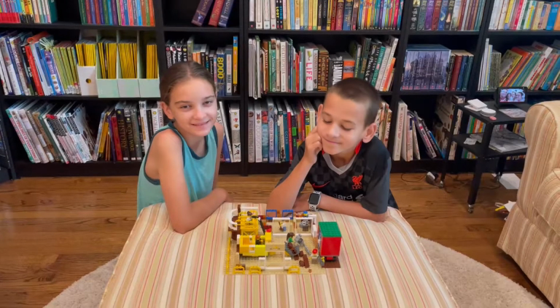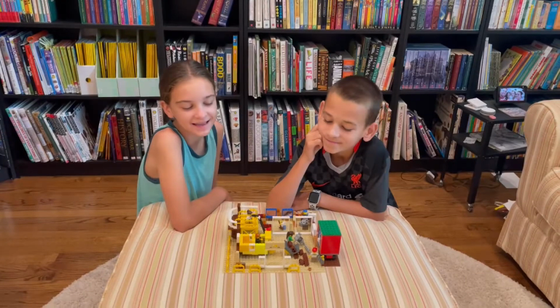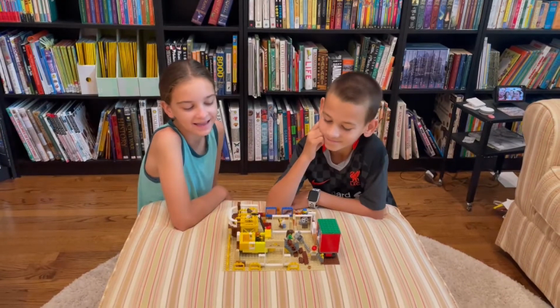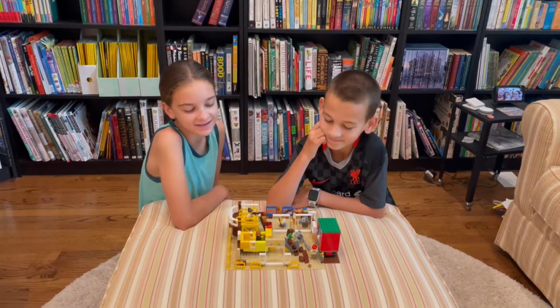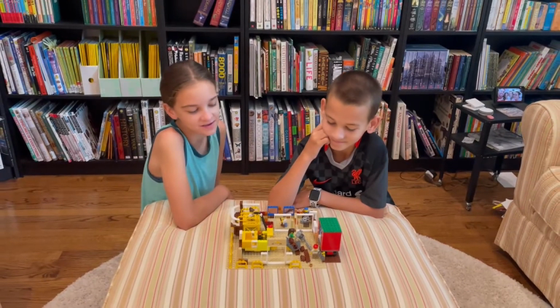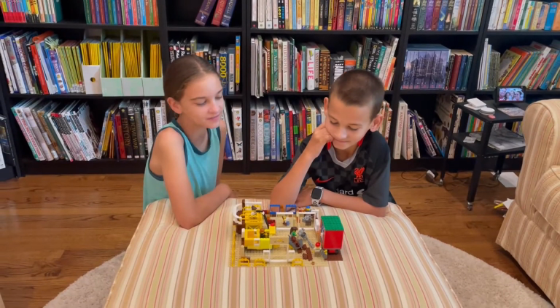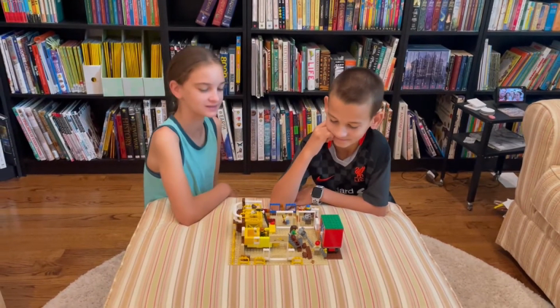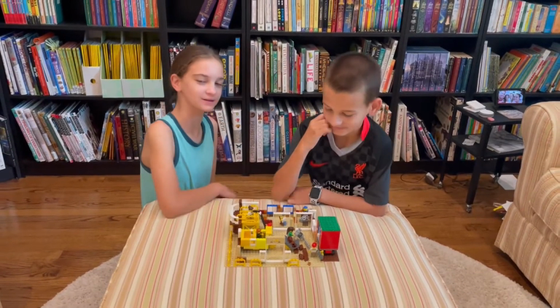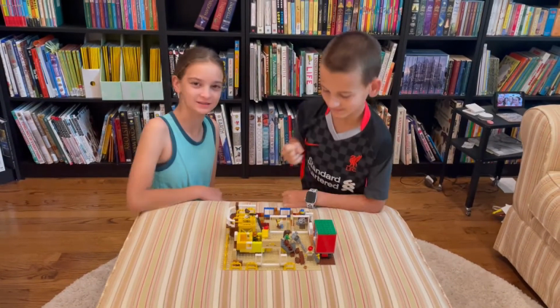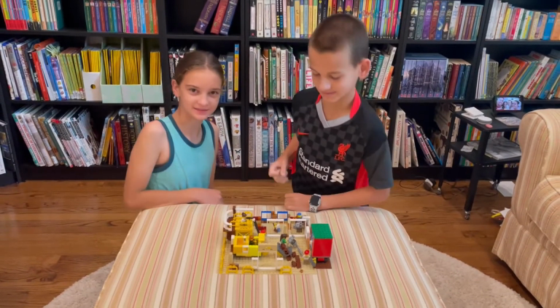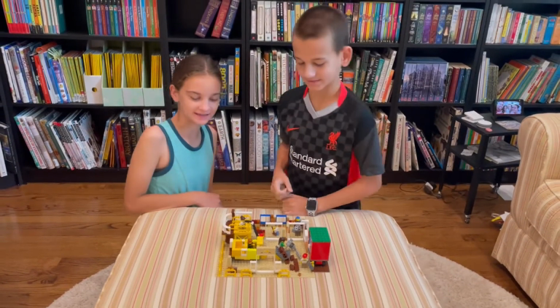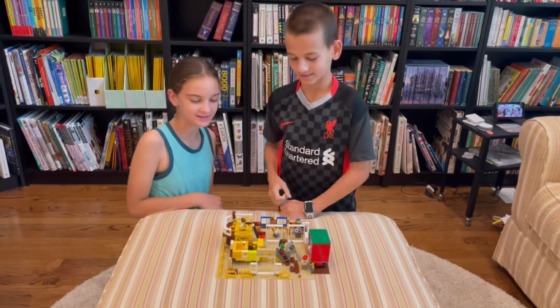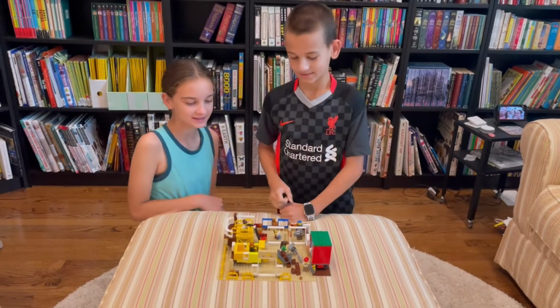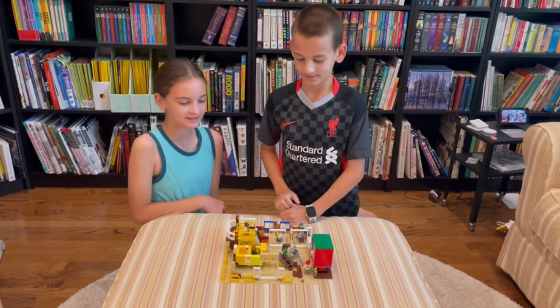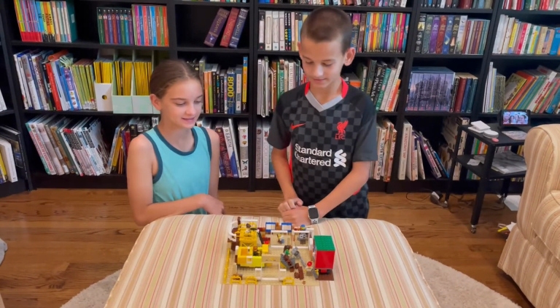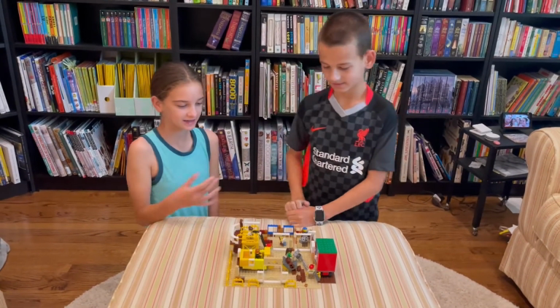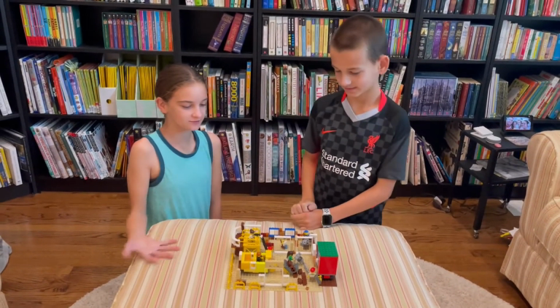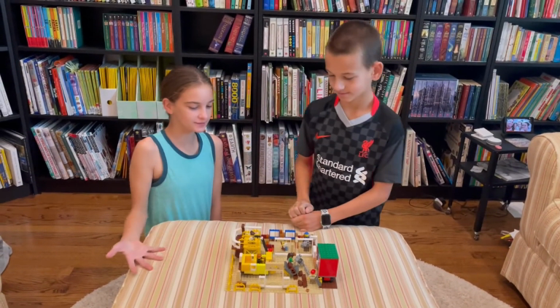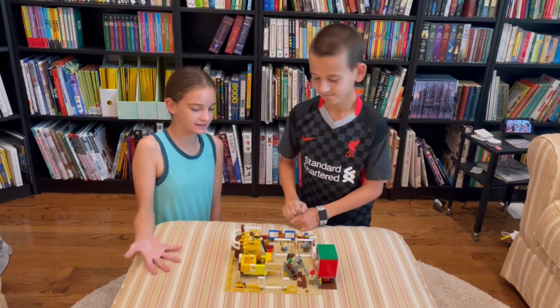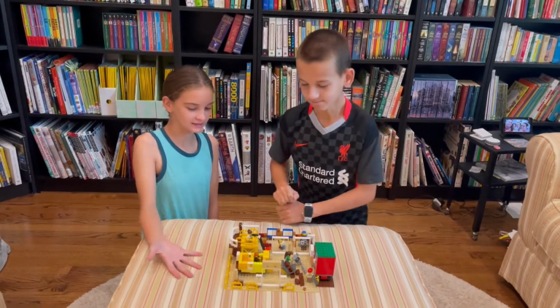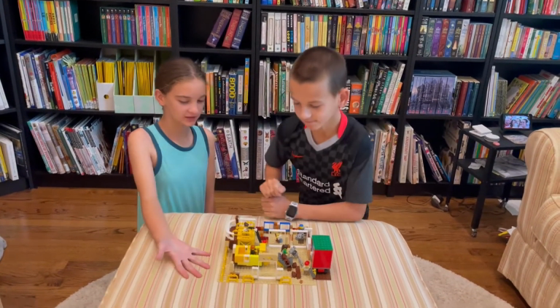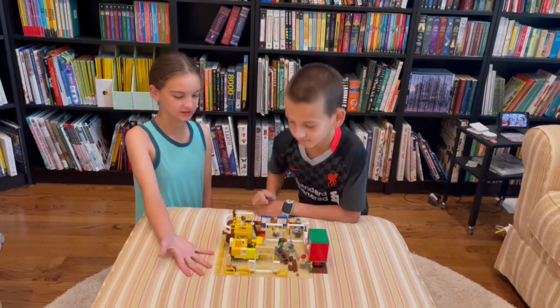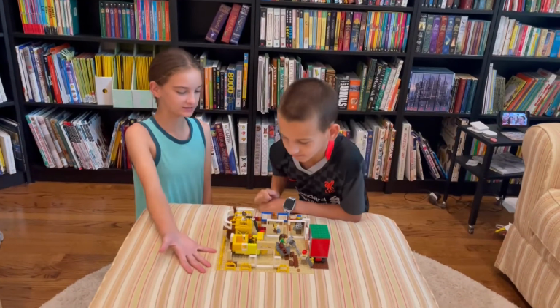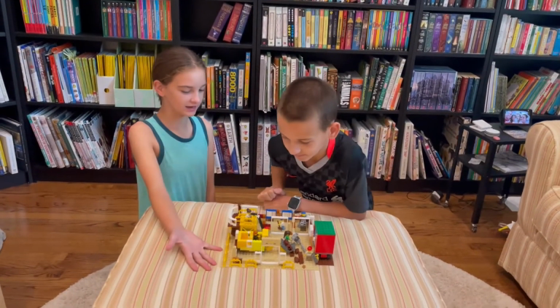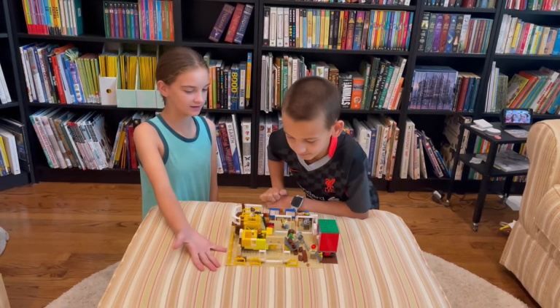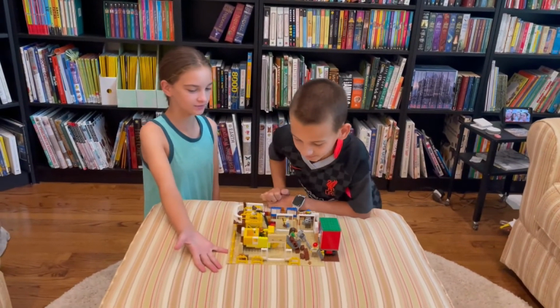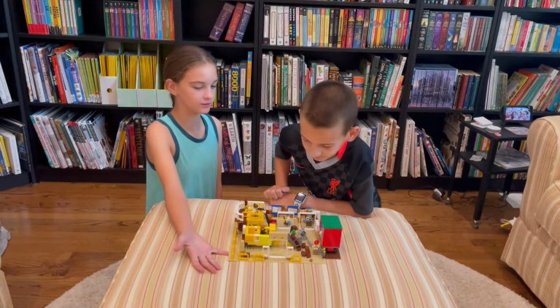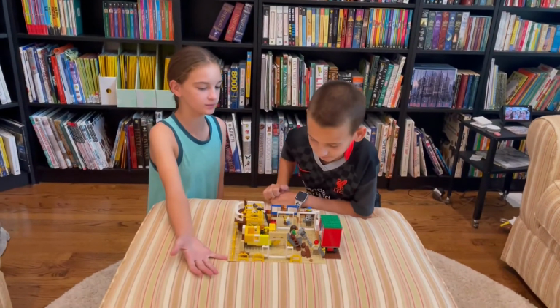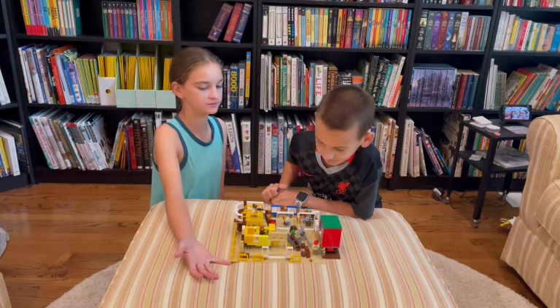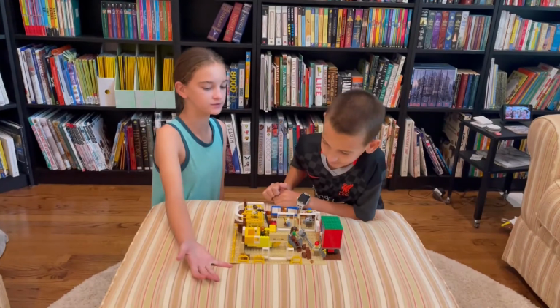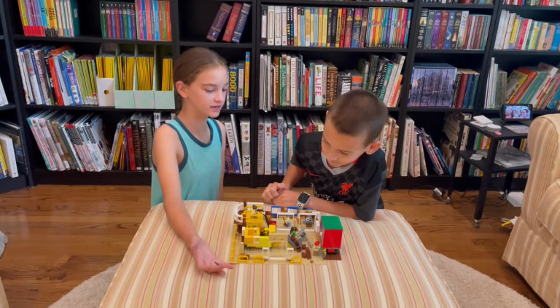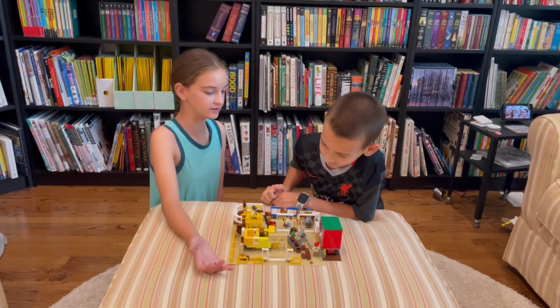Hi! Welcome back to our YouTube channel. This time we made a construction site of what will be a future house.